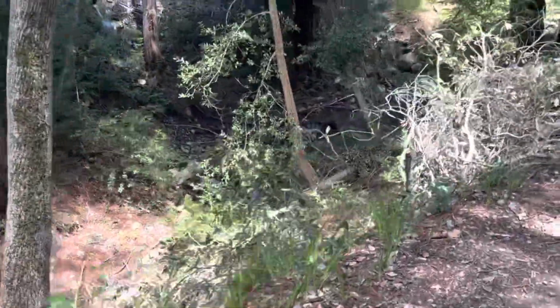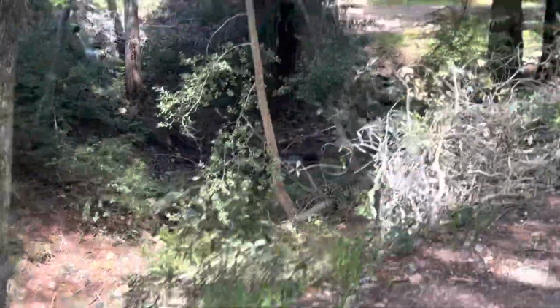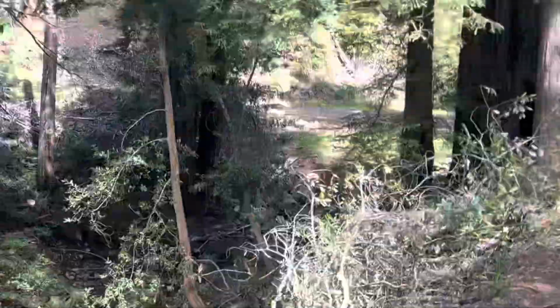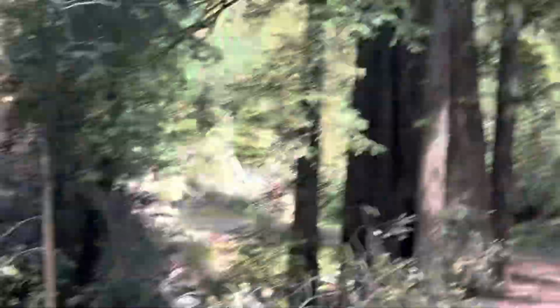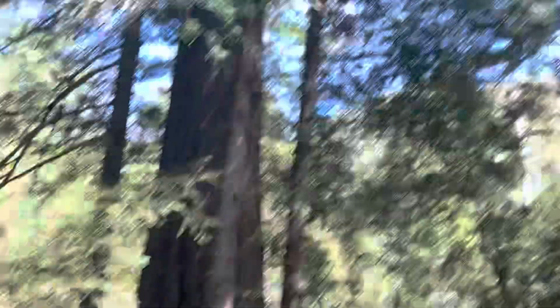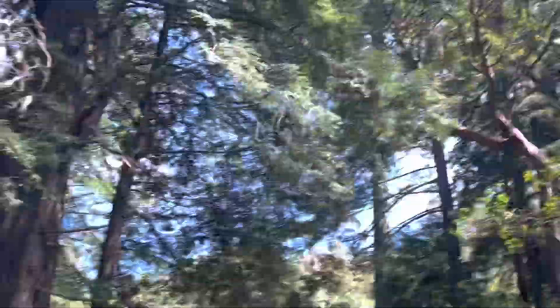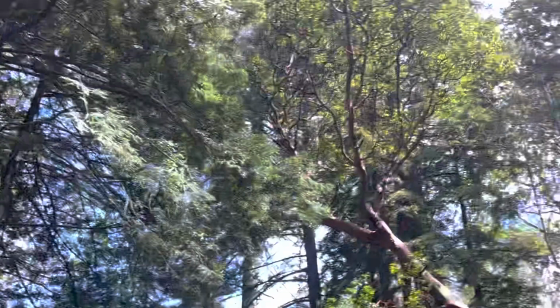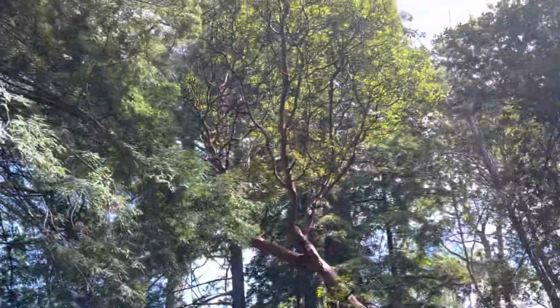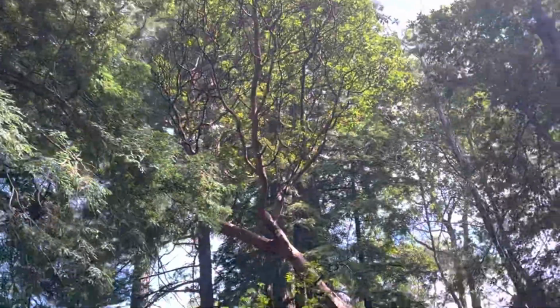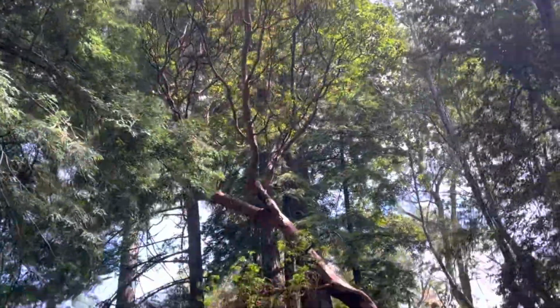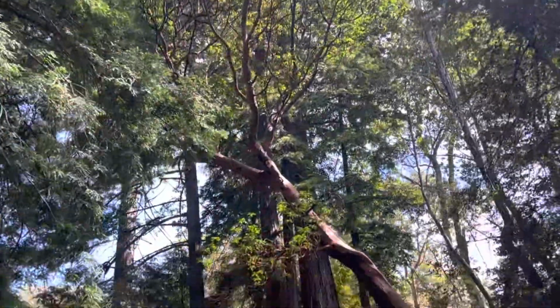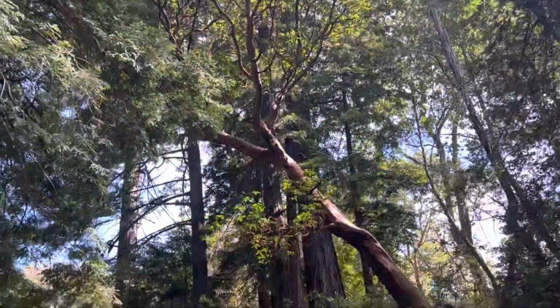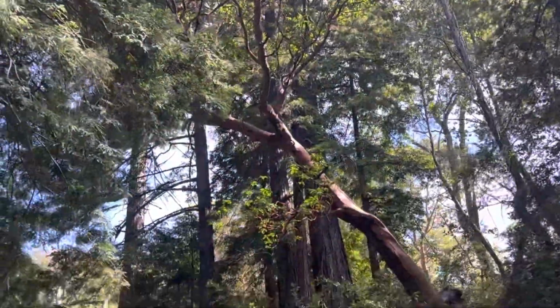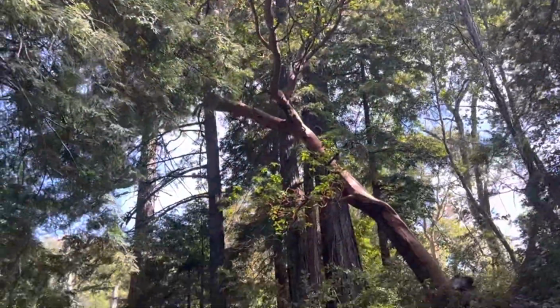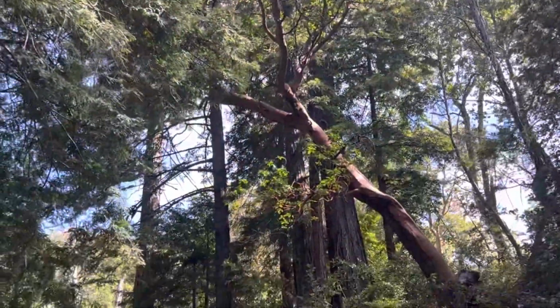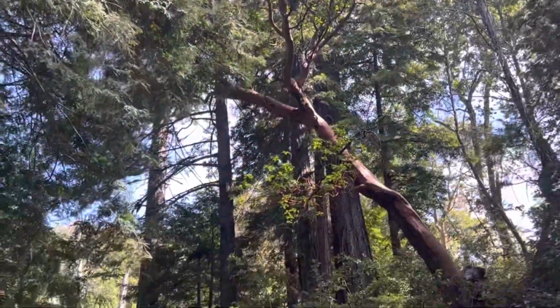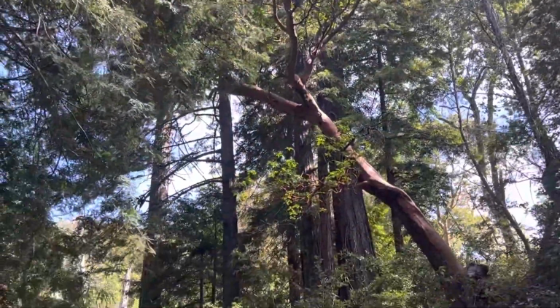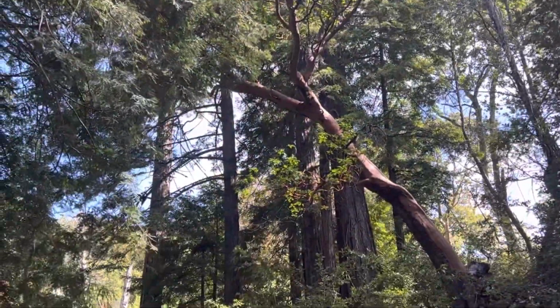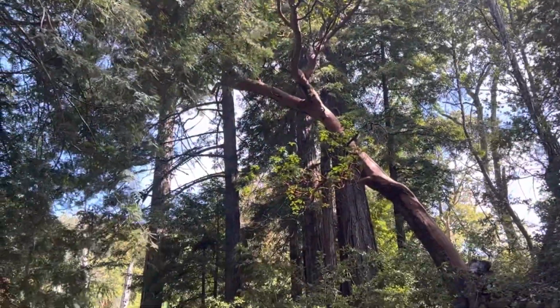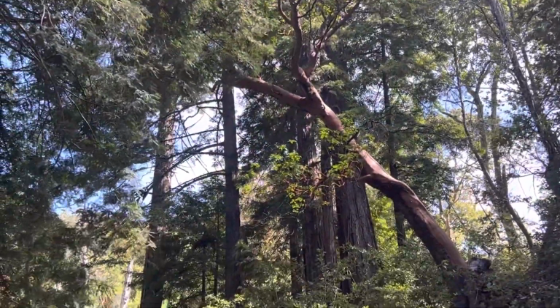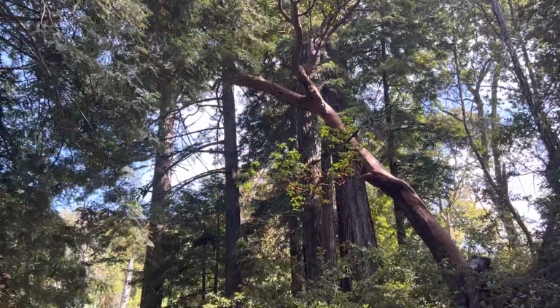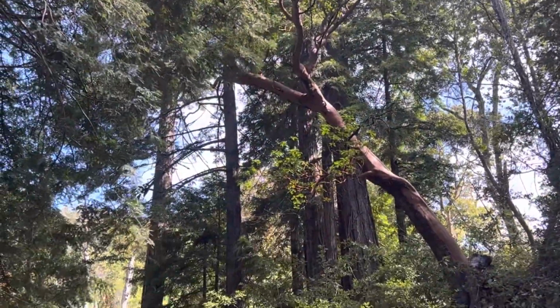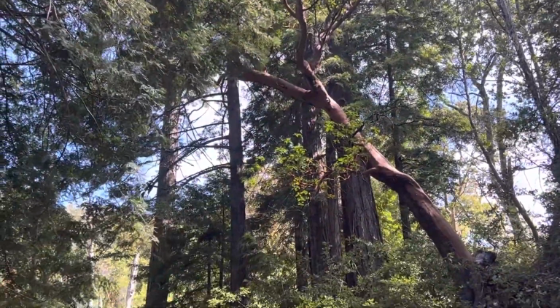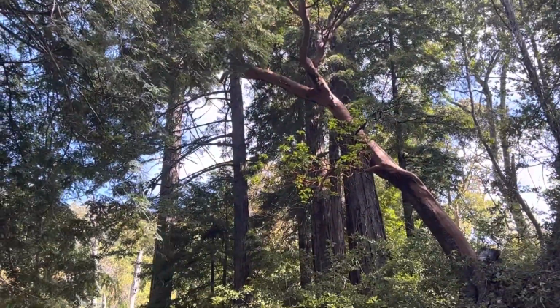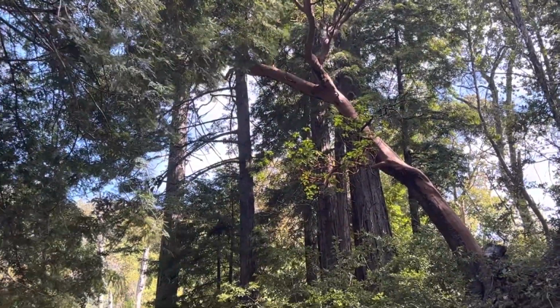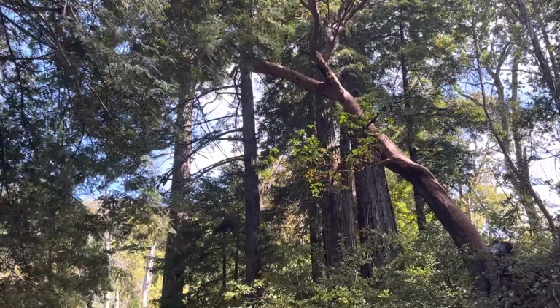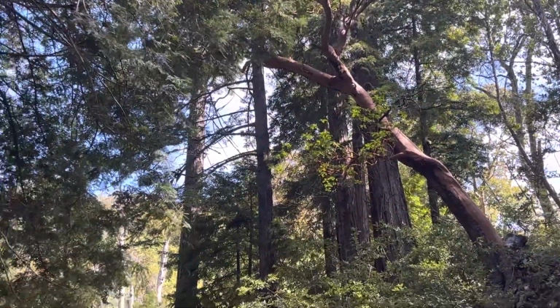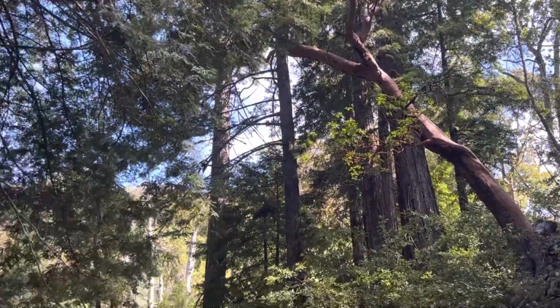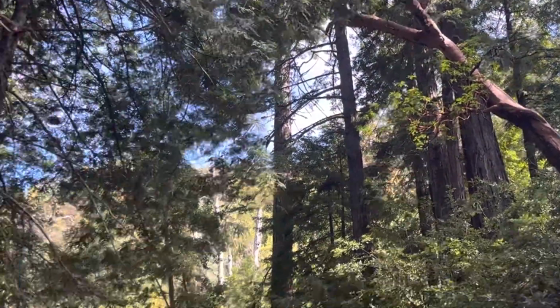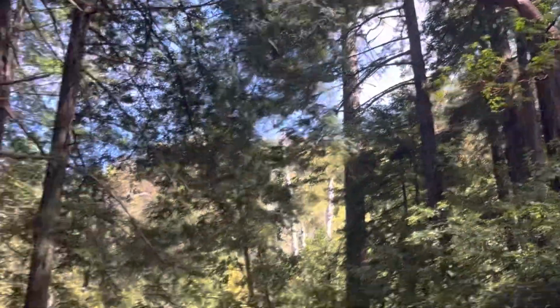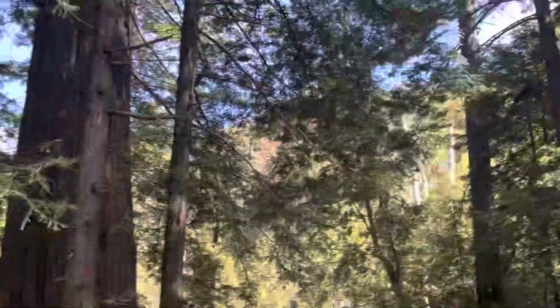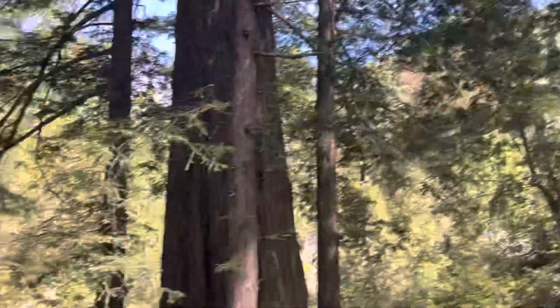That is an ancient tree. Look at how beautiful it is — my gosh. Look at this madrone here. That is stunning.